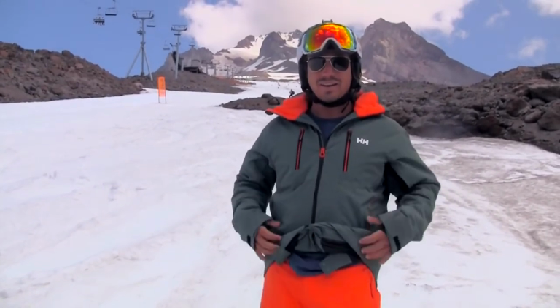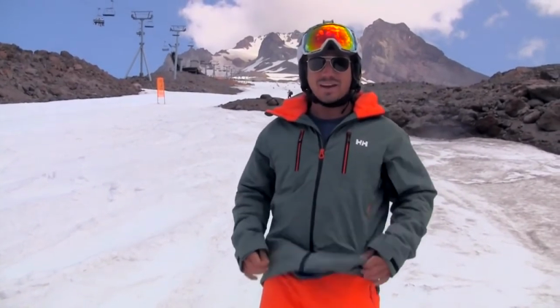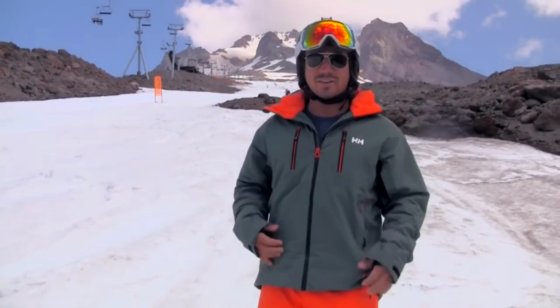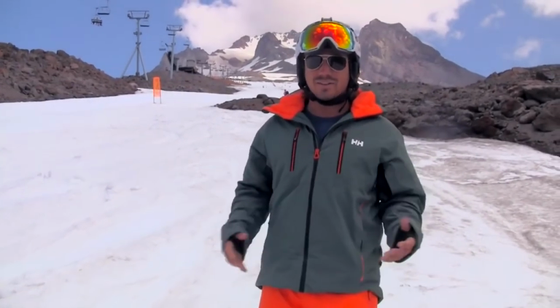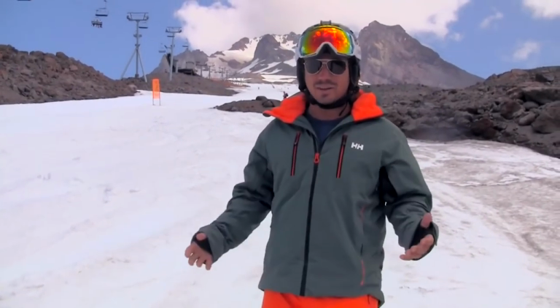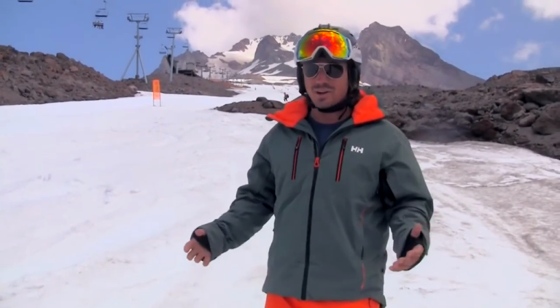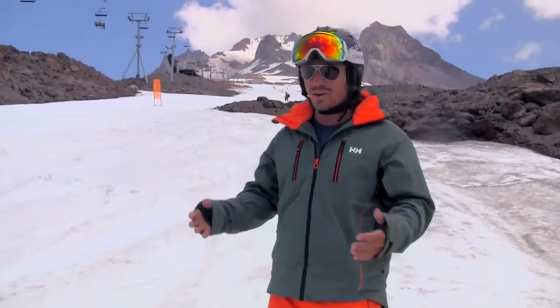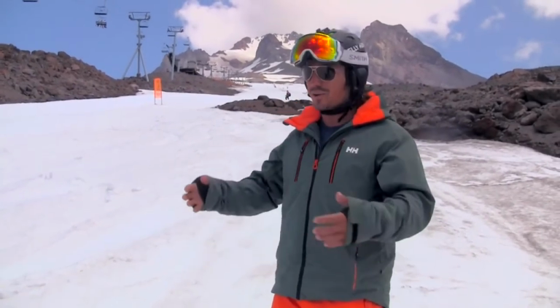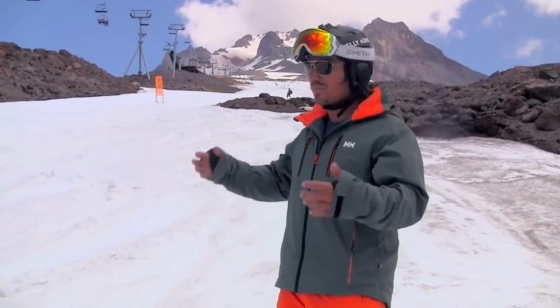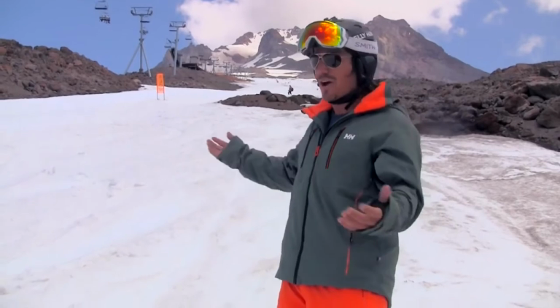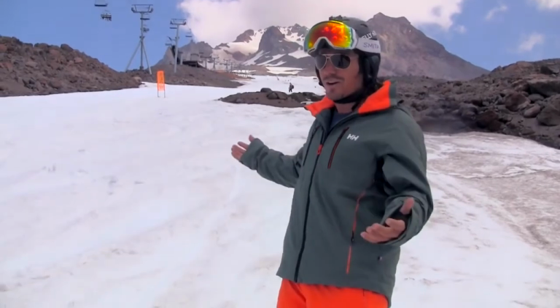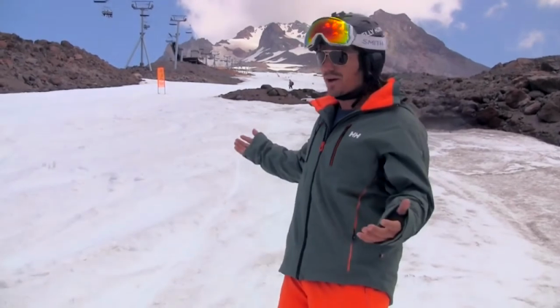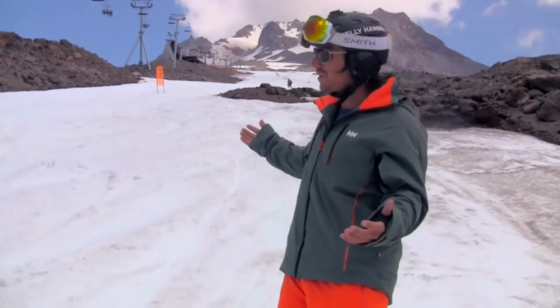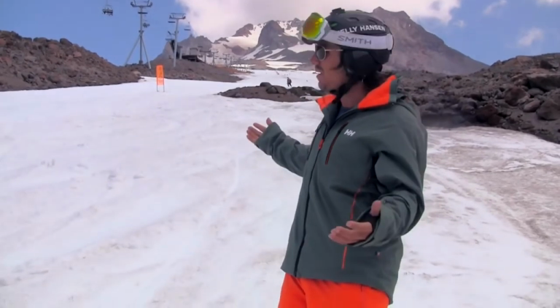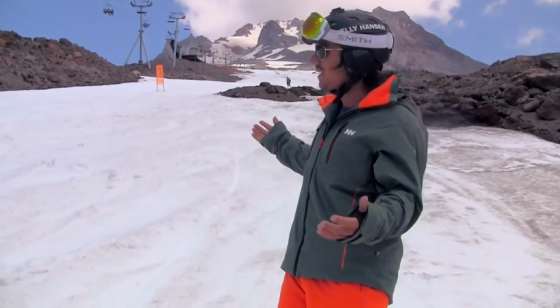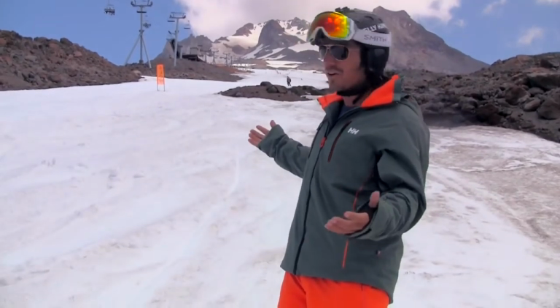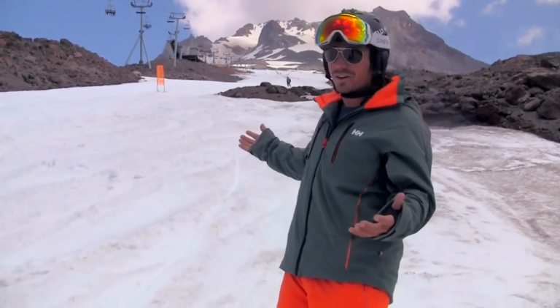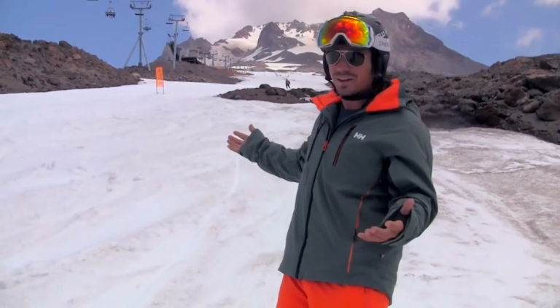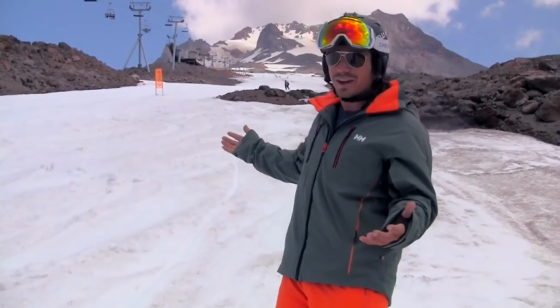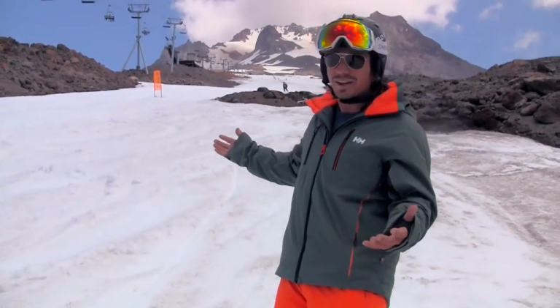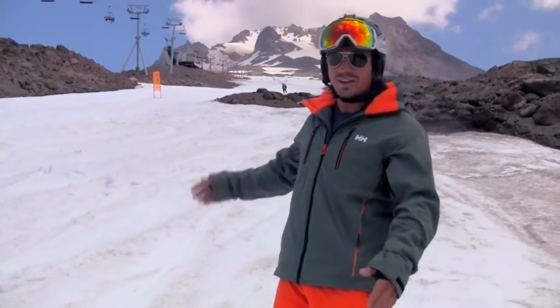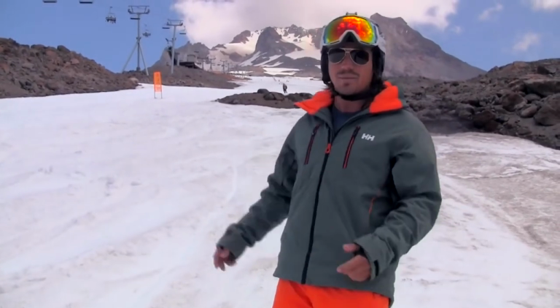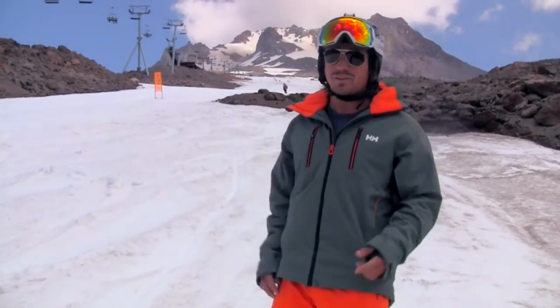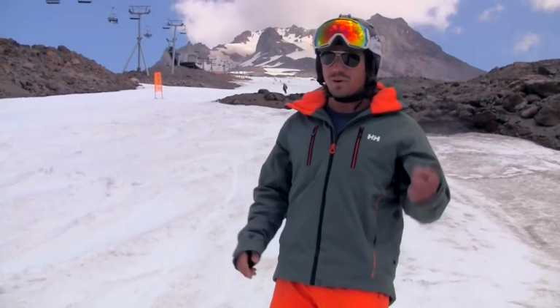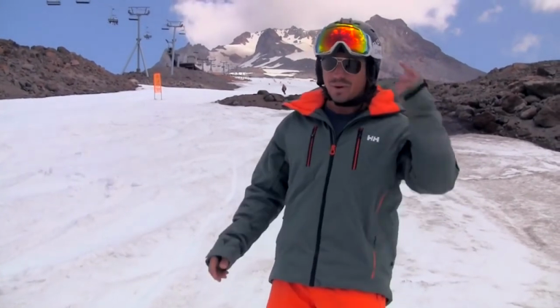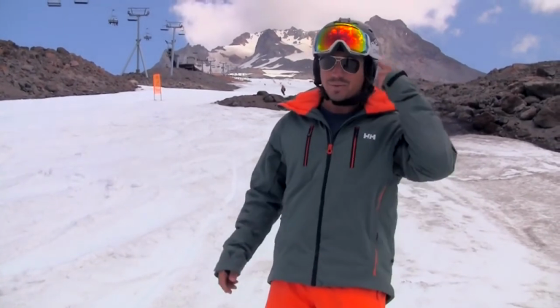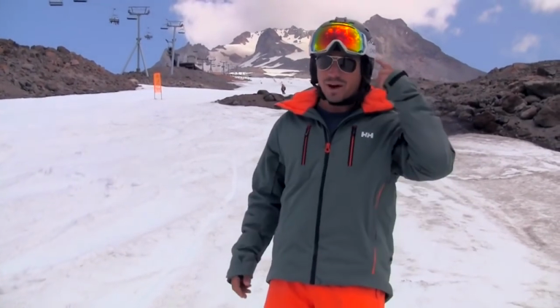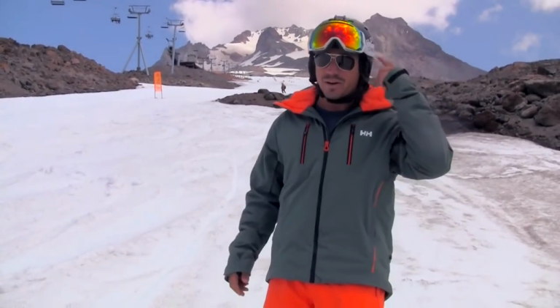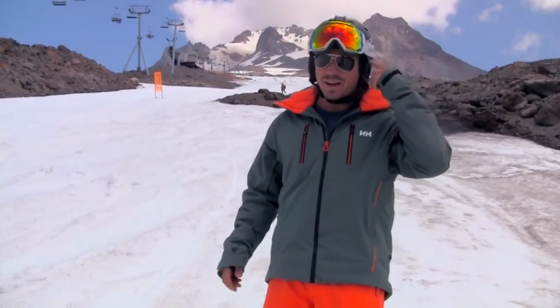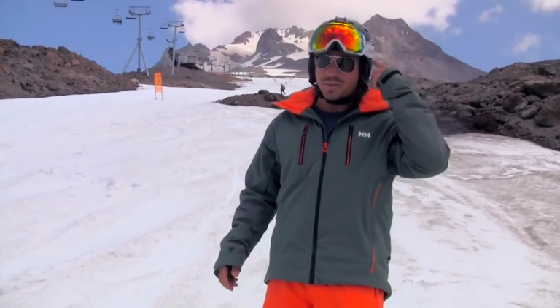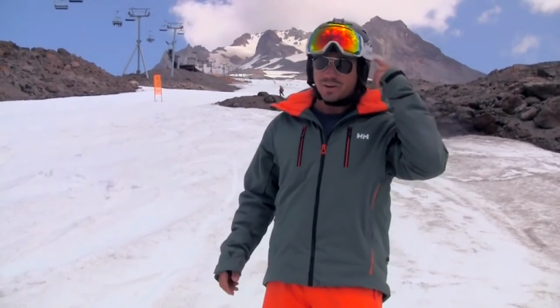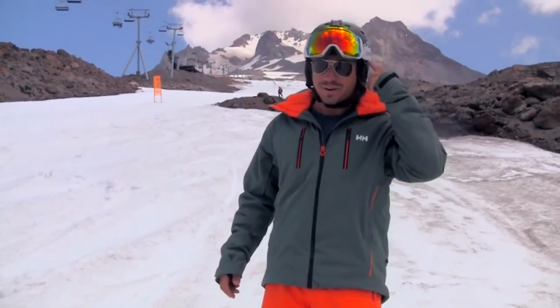As you can see, we don't have much powder up here on Mount Hood today, but it's always a powder day up here.